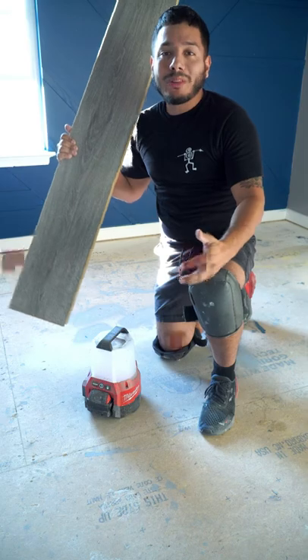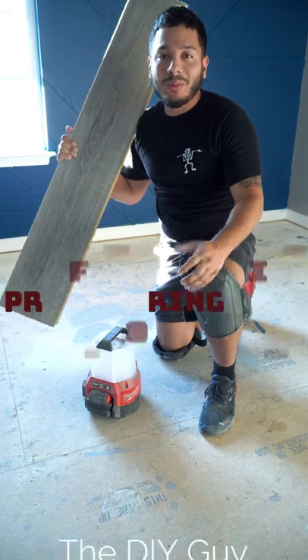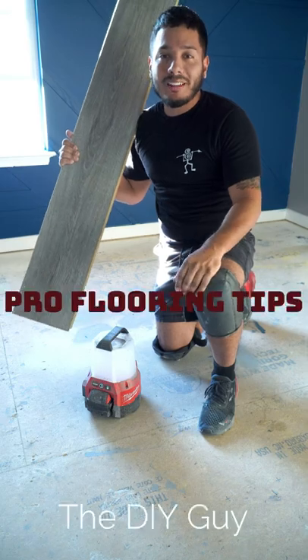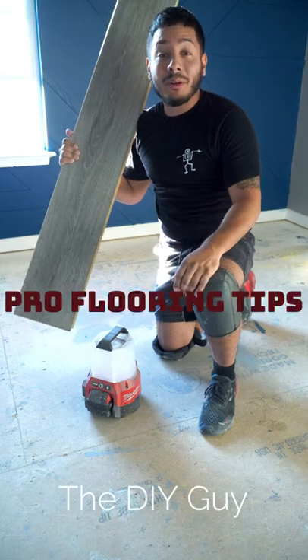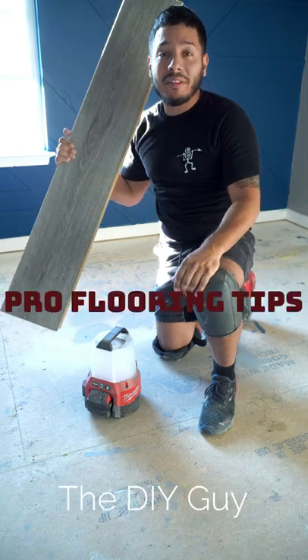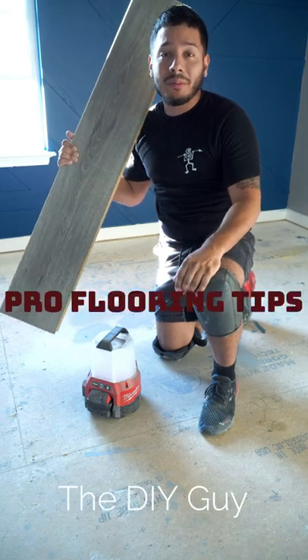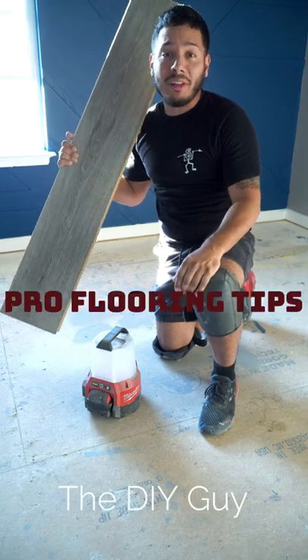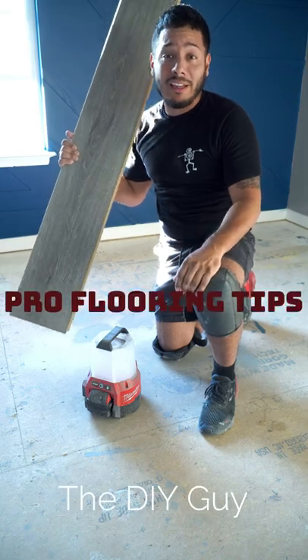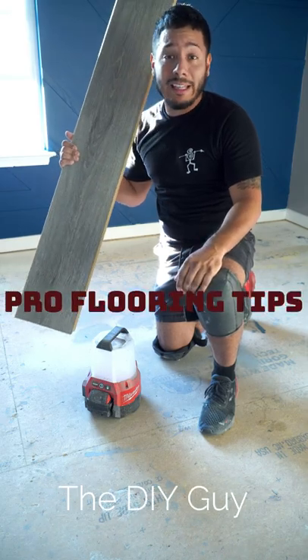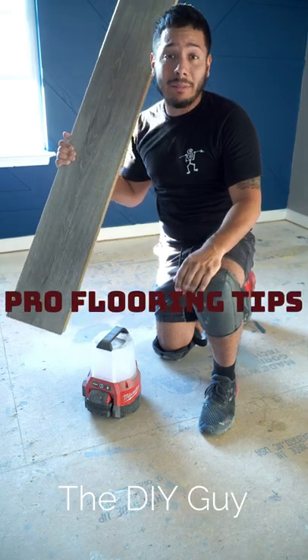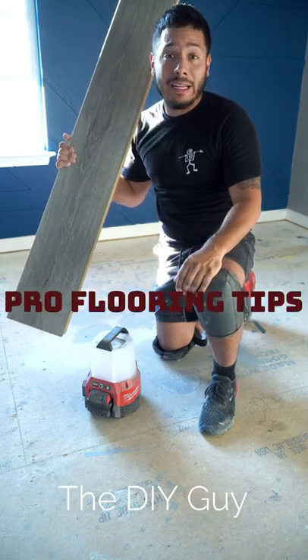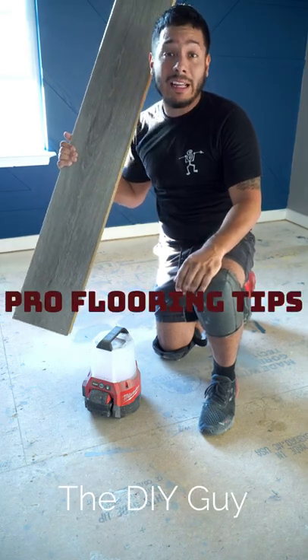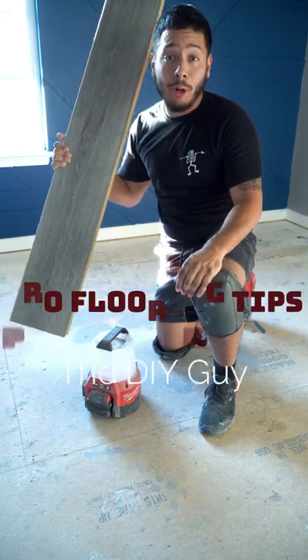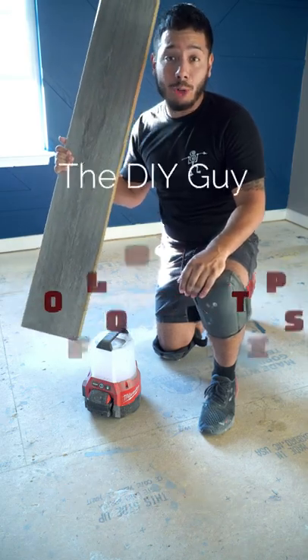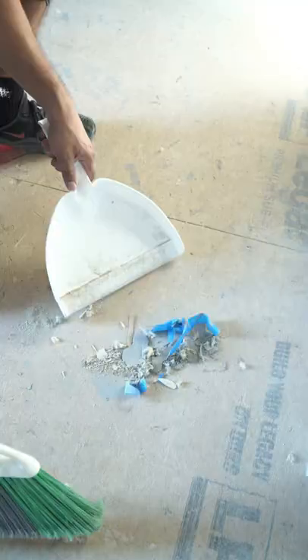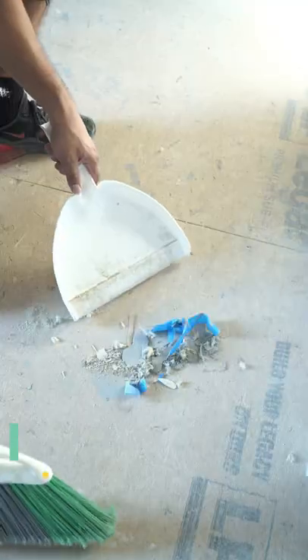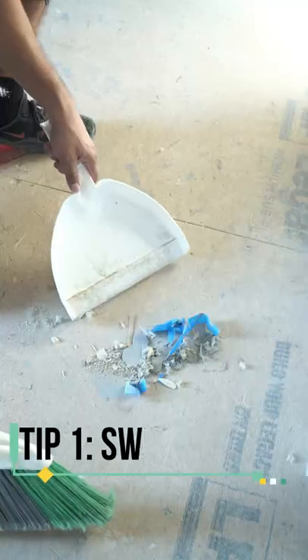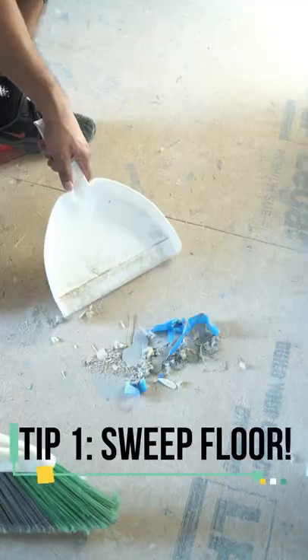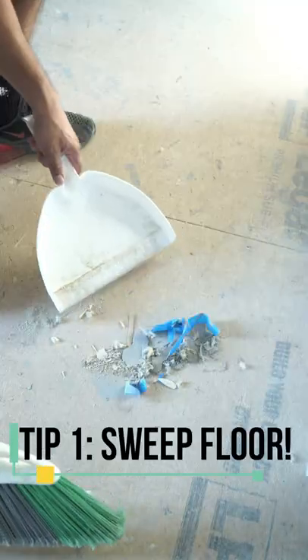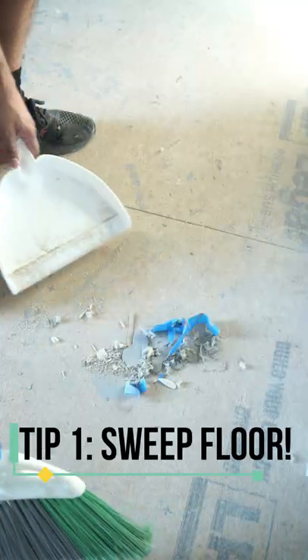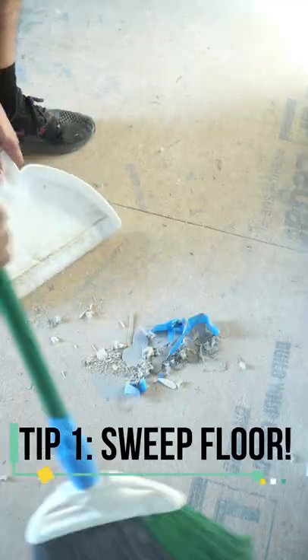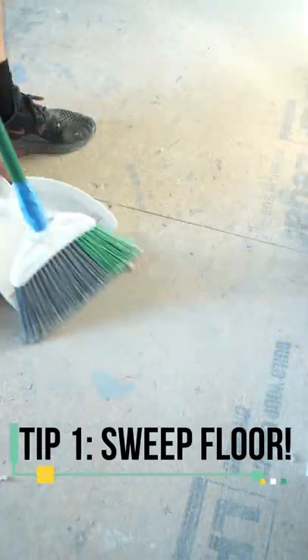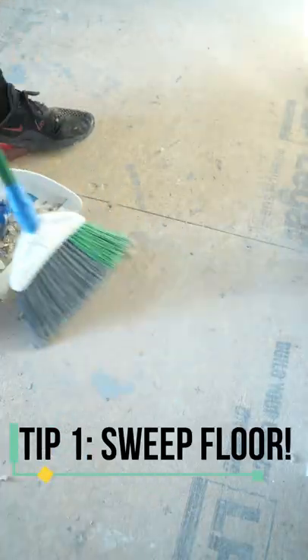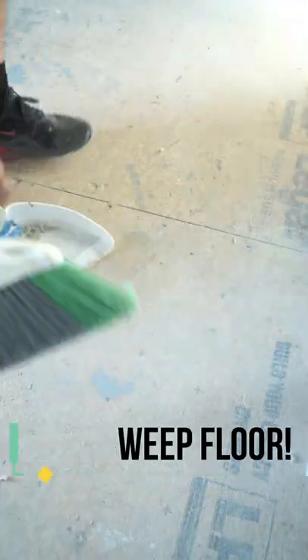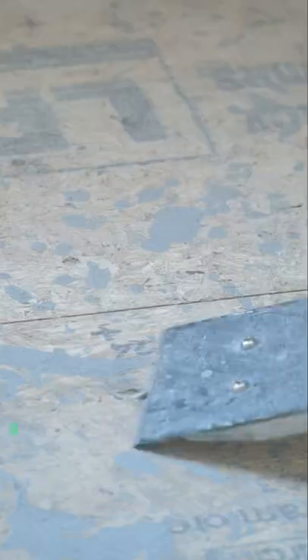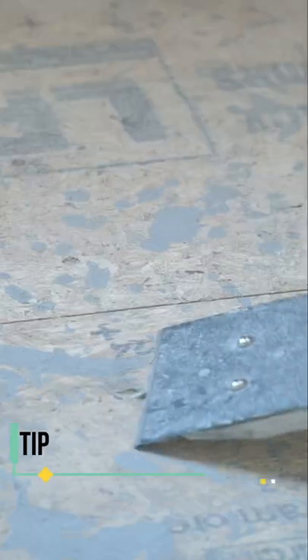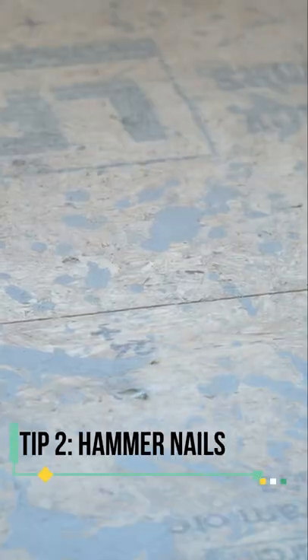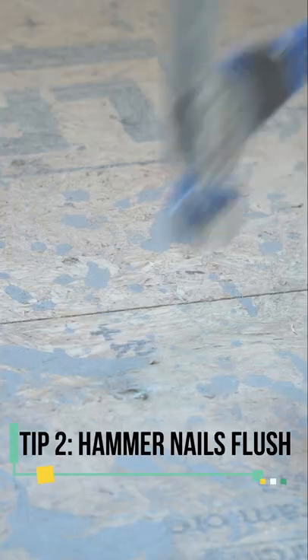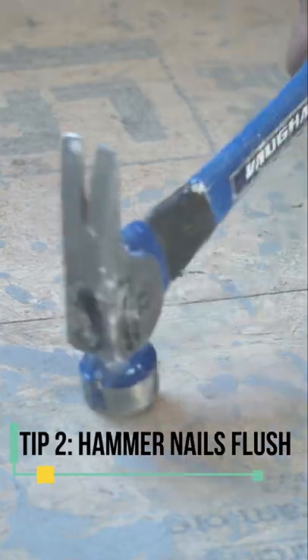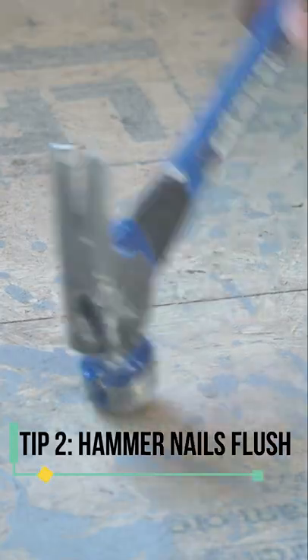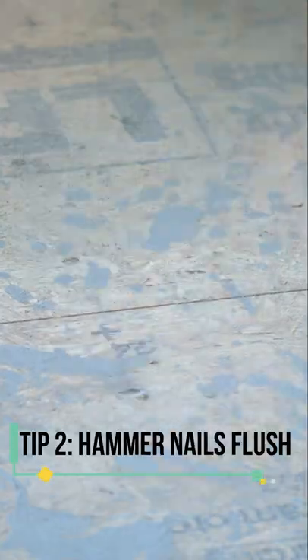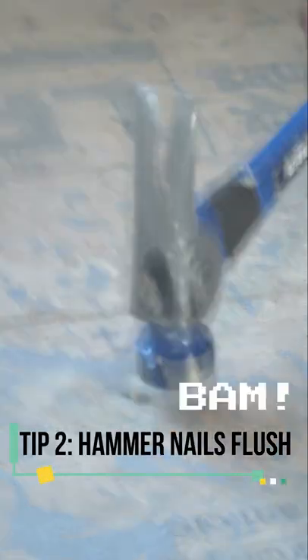What's up guys, I'm going to give you some tips on how to lay laminate down like a pro. Tip one is sweeping the floor. Tip two is hit it down on the nail head.